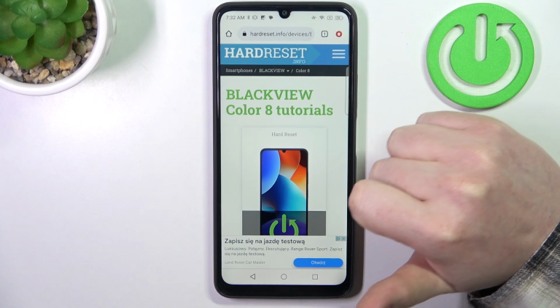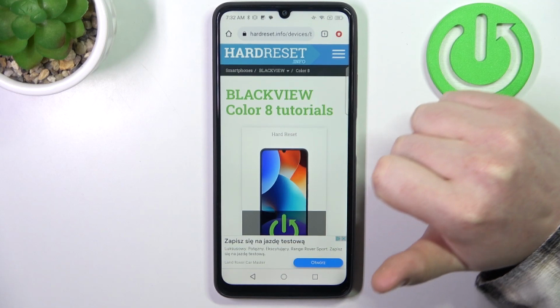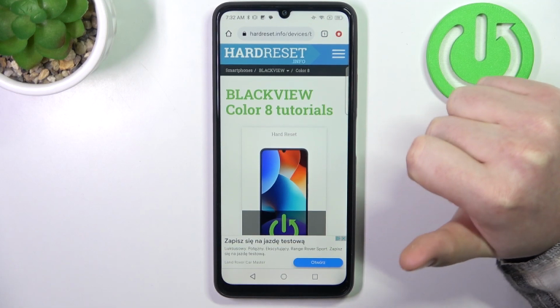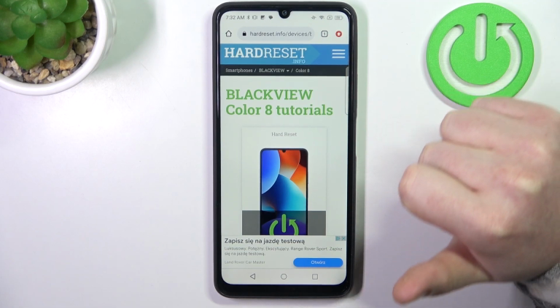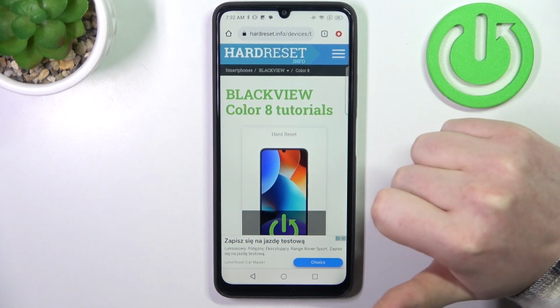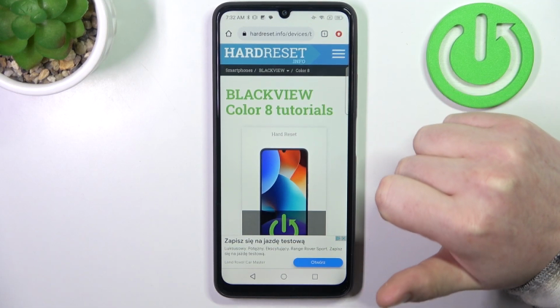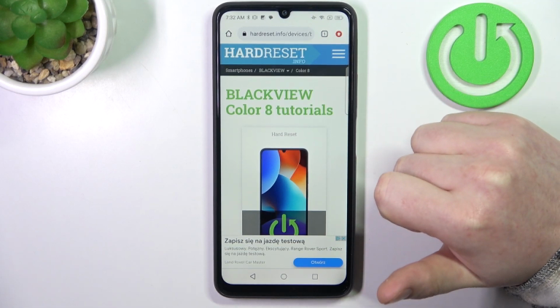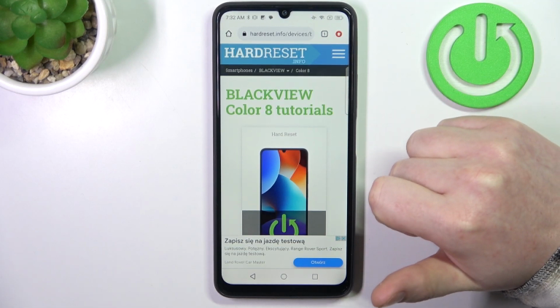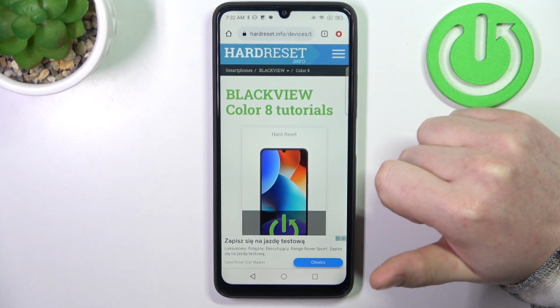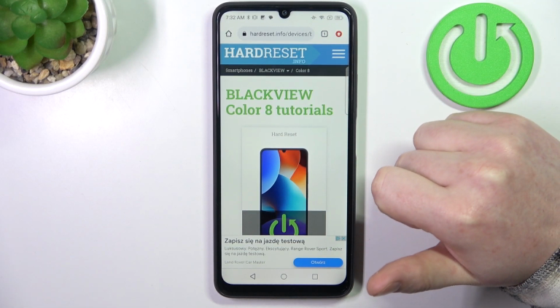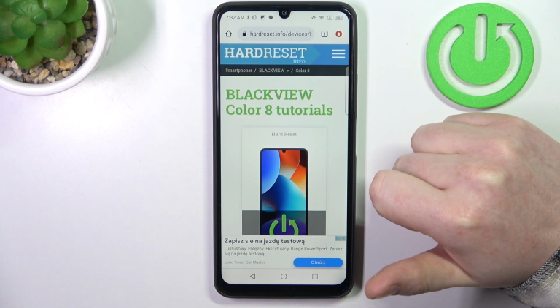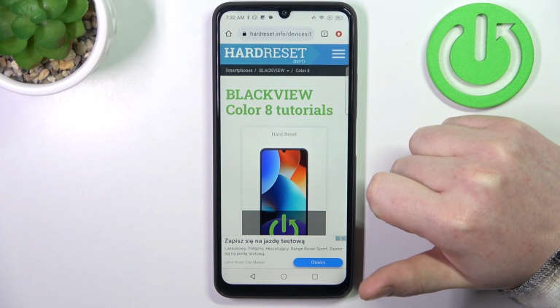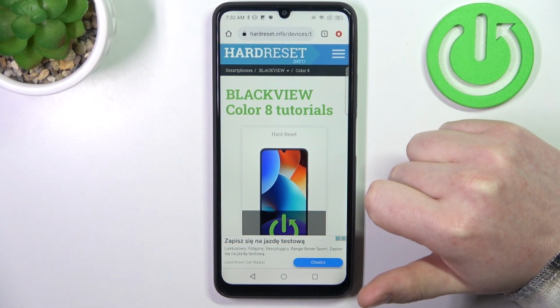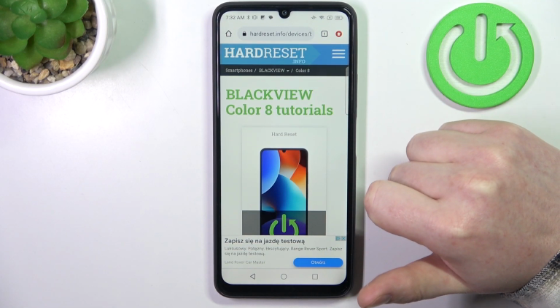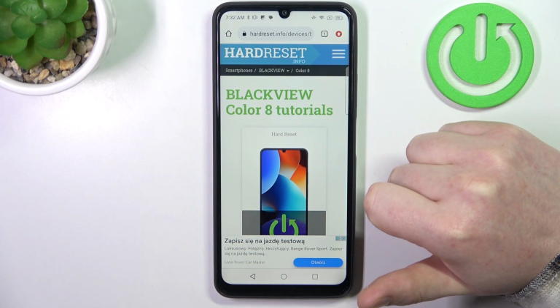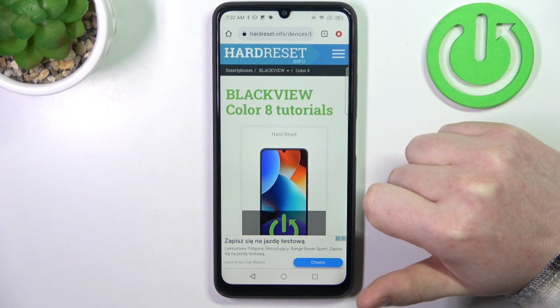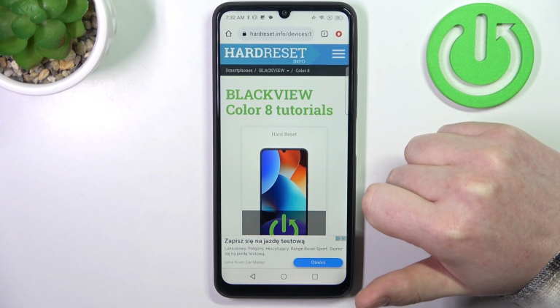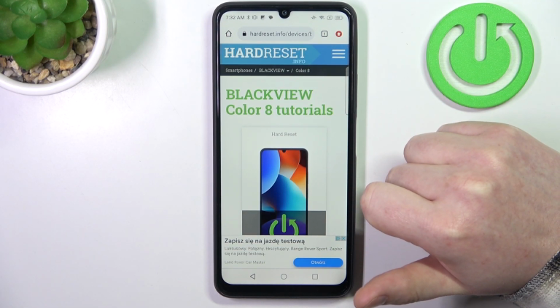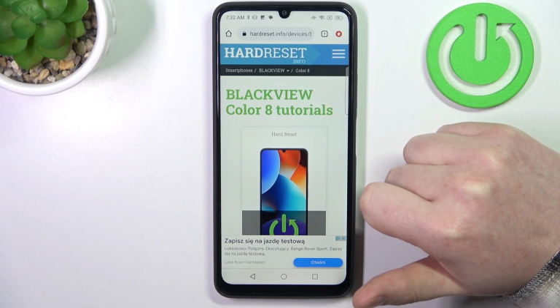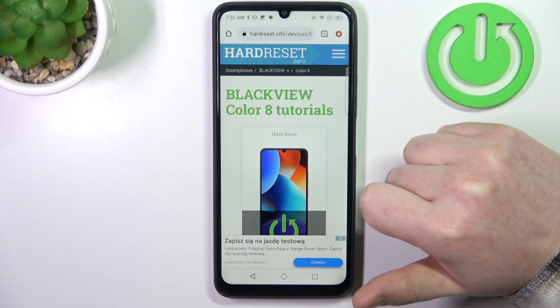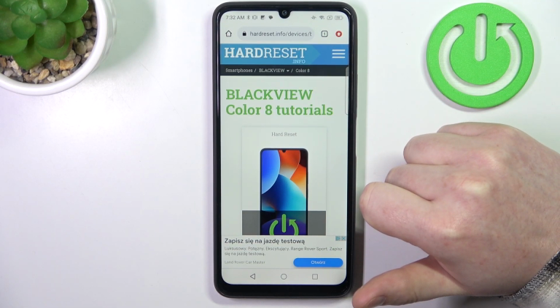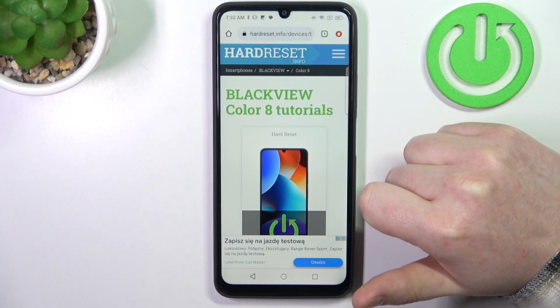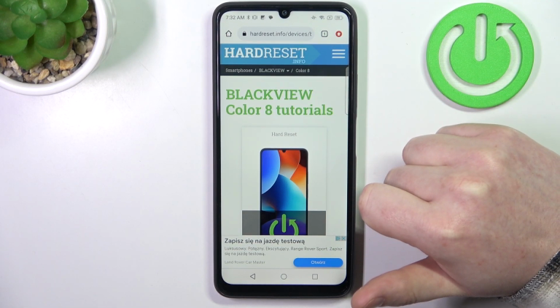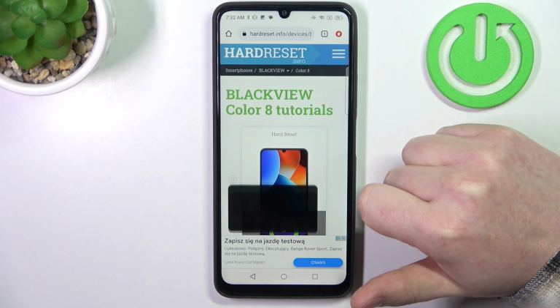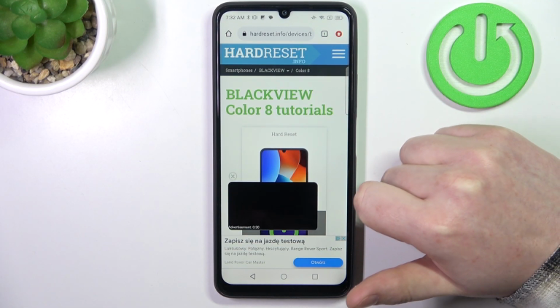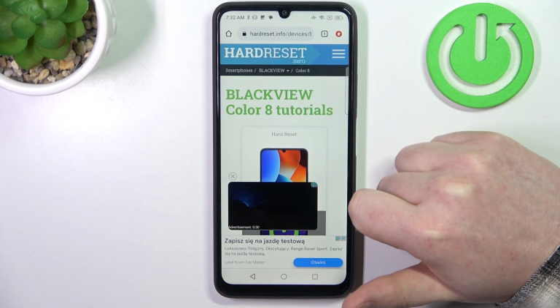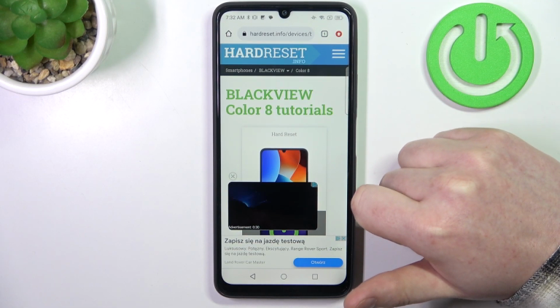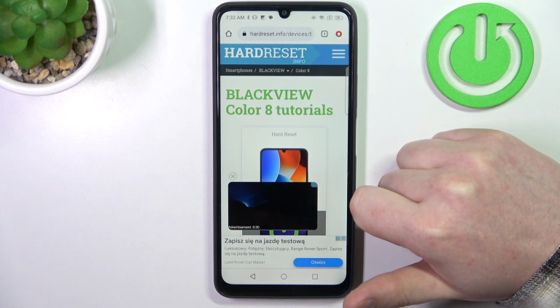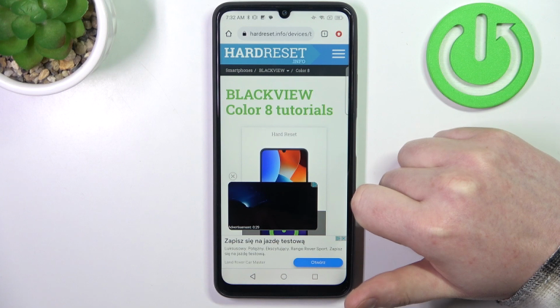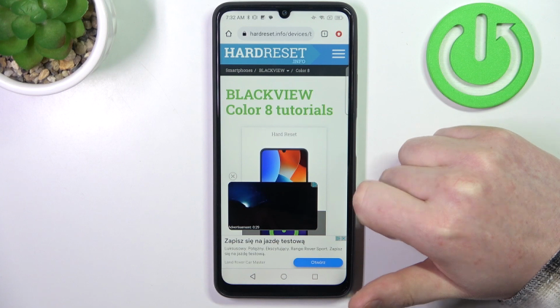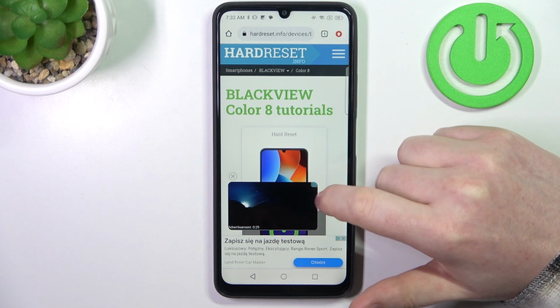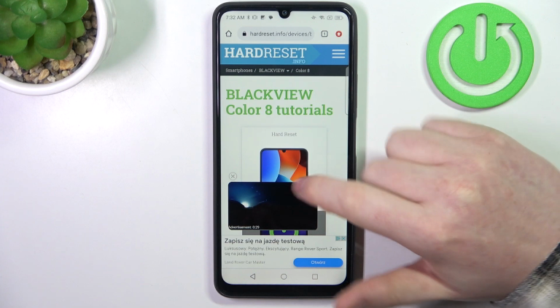Hello, in this video we're gonna check the release year for Blackview A Color 8.